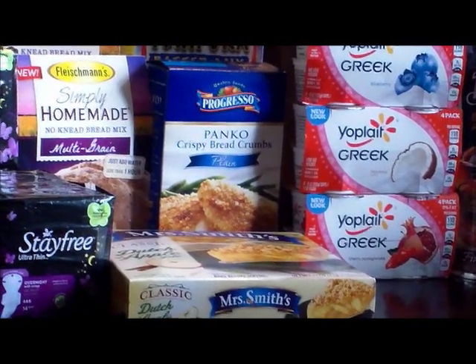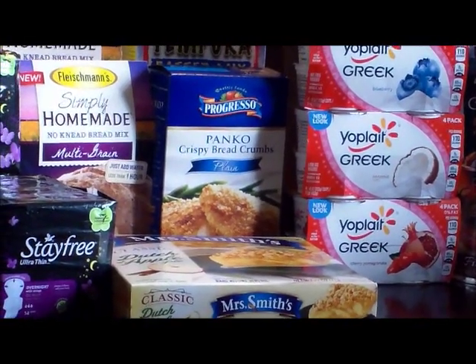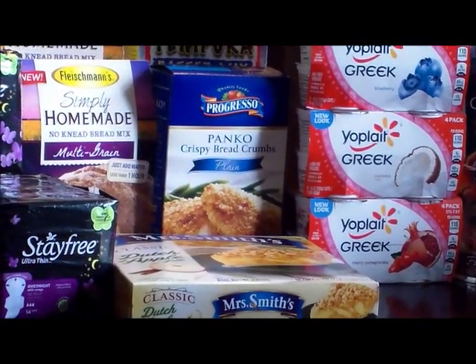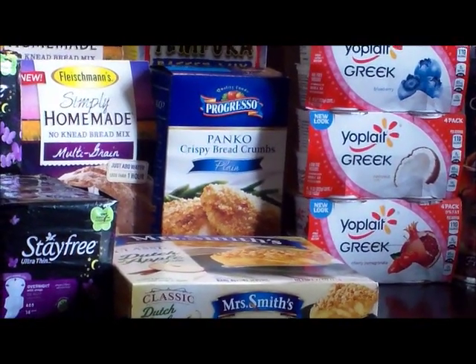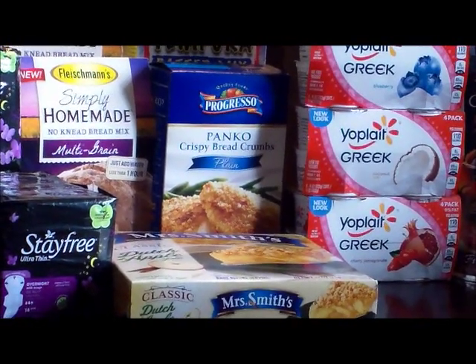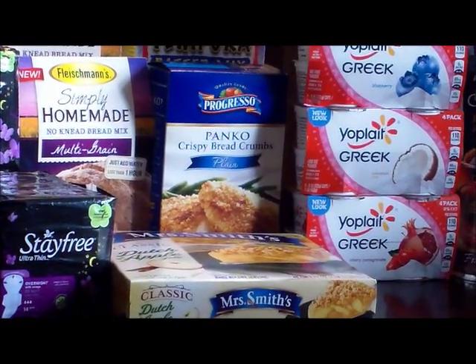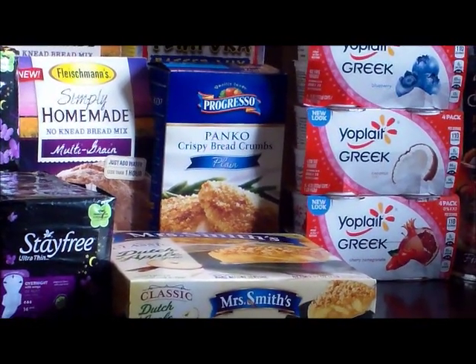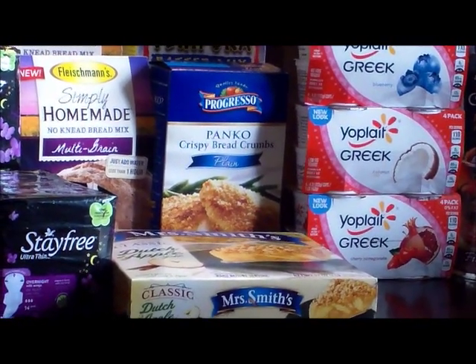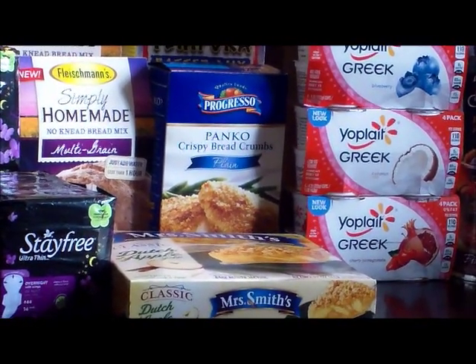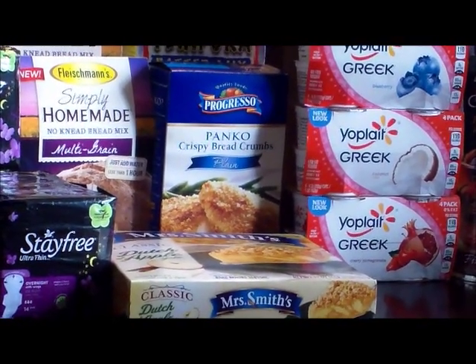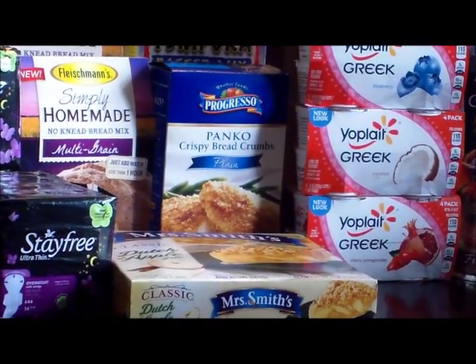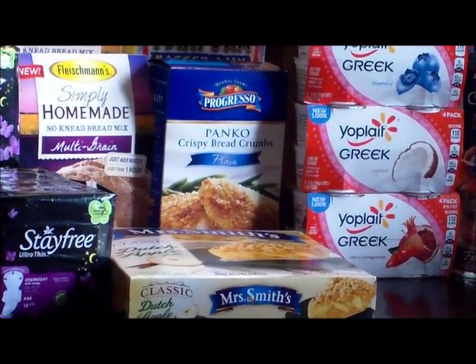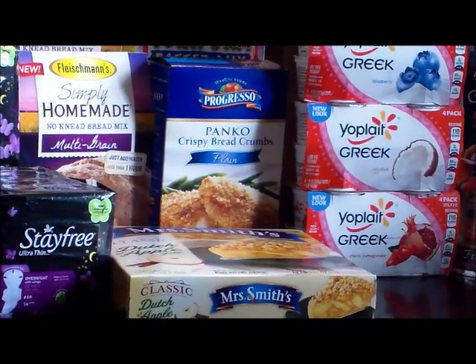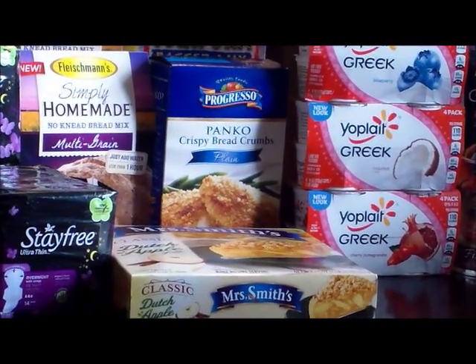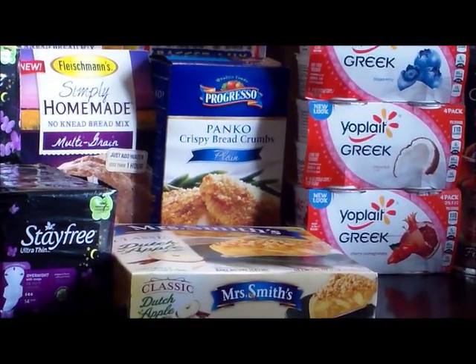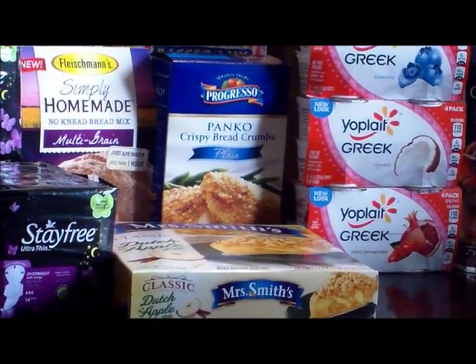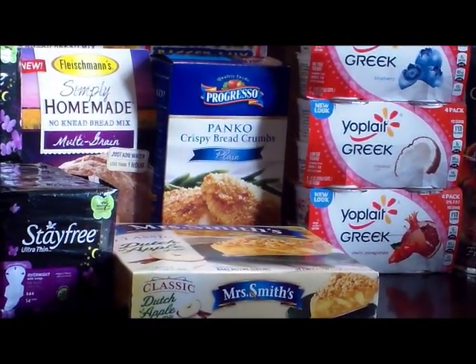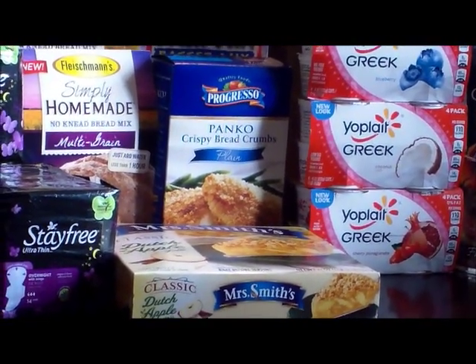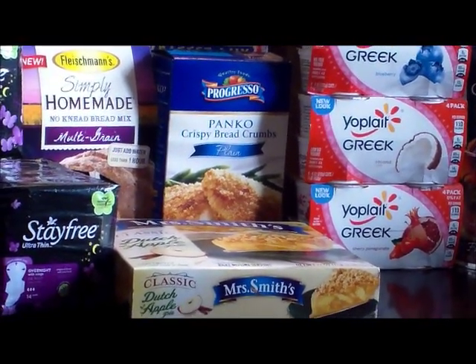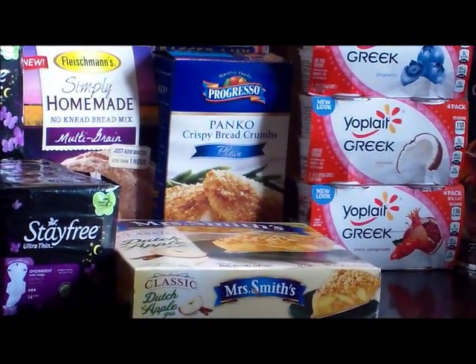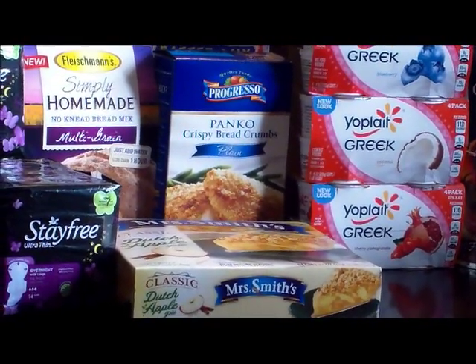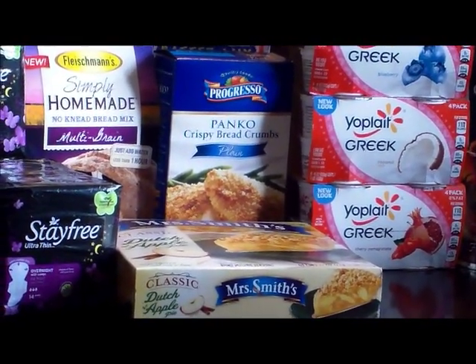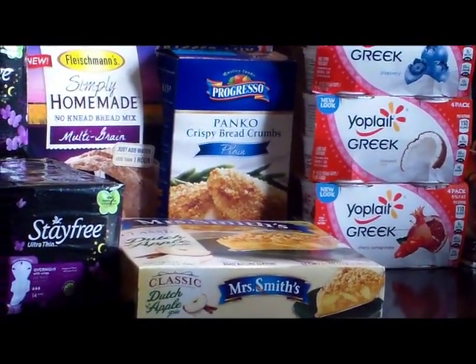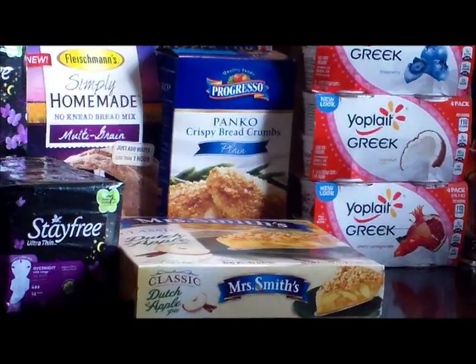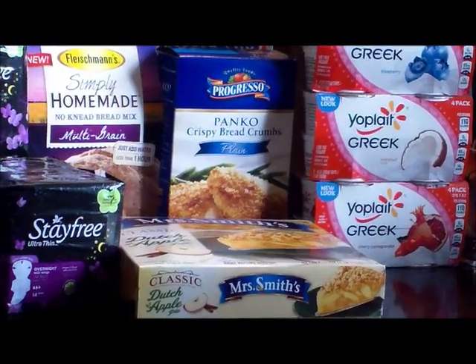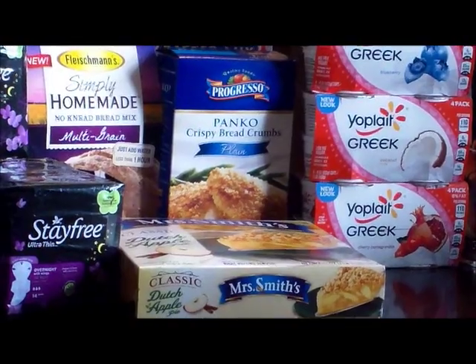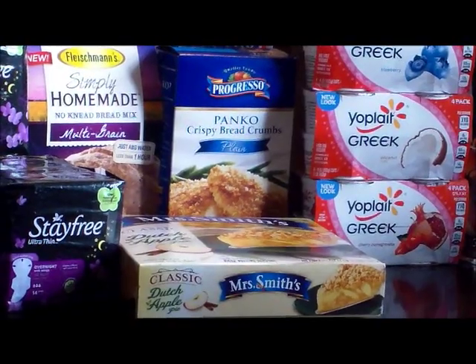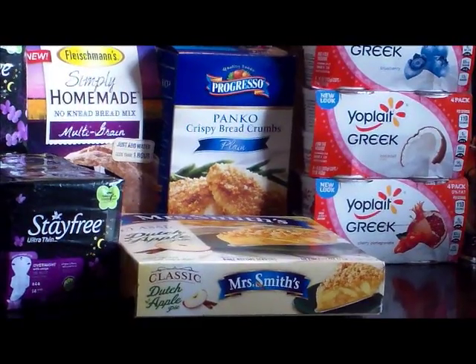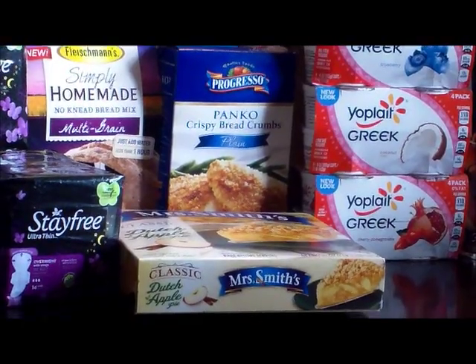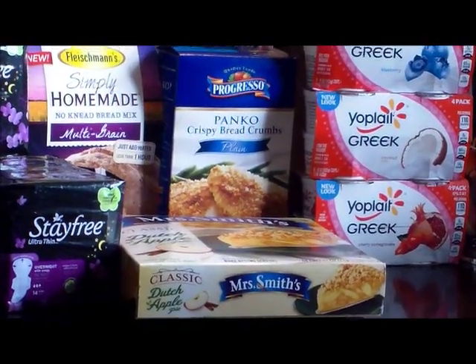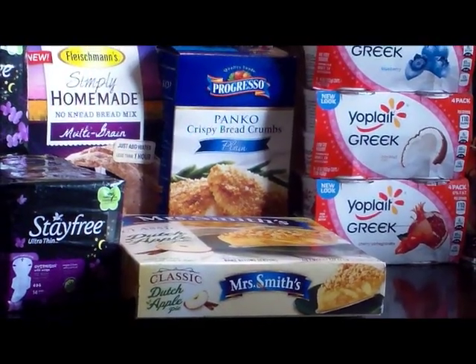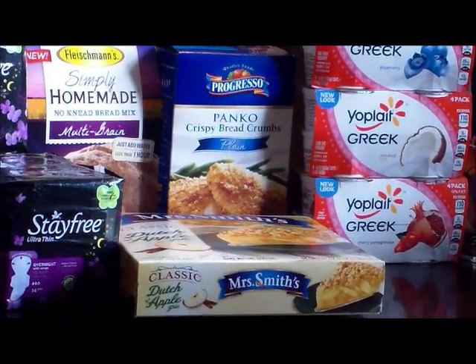The Progresso was on sale for $1.99, and I had a 50-cent coupon that tripled, making those $0.49 each.